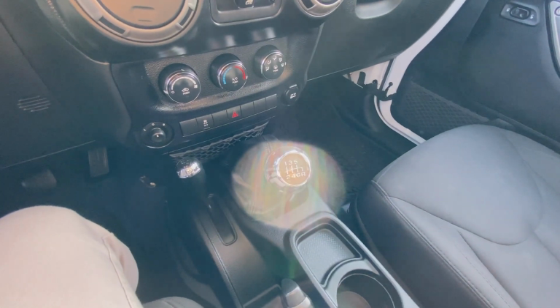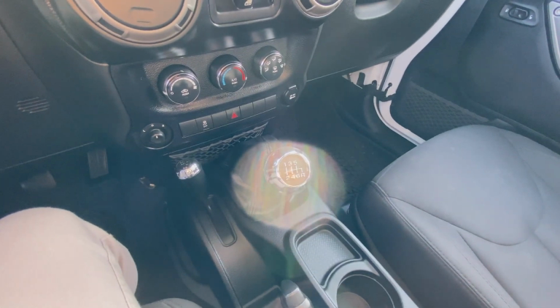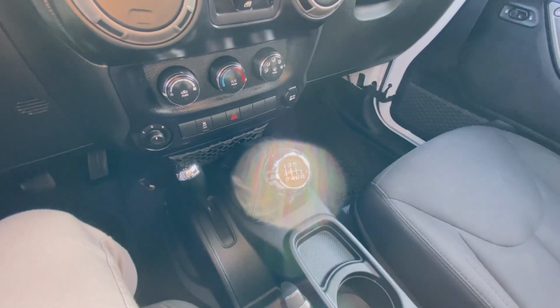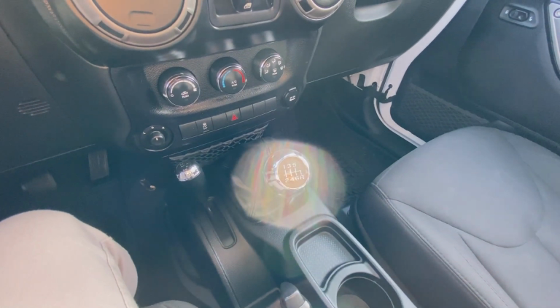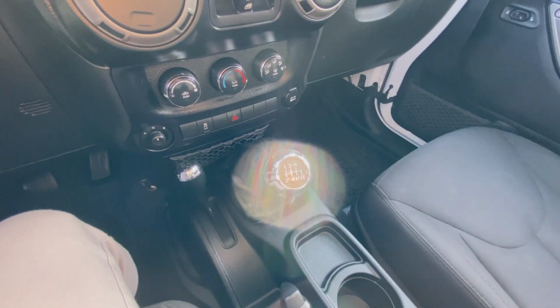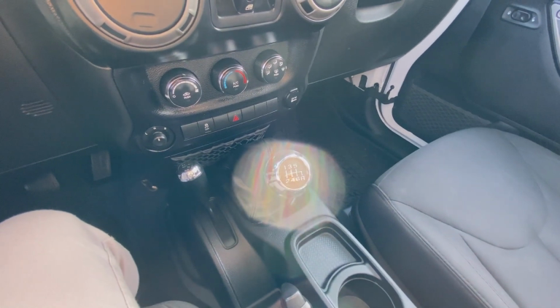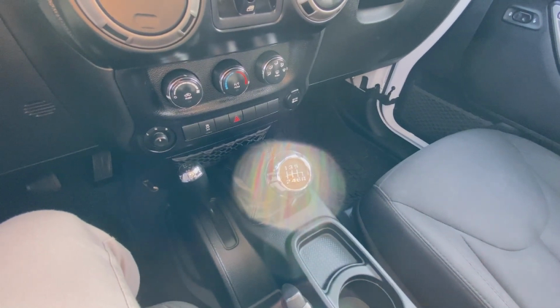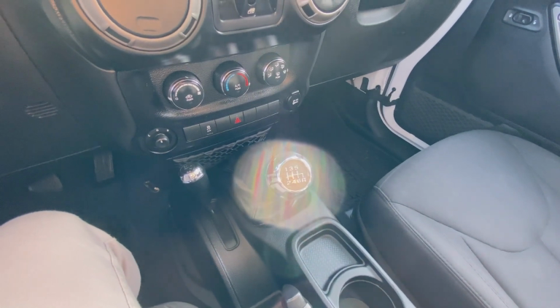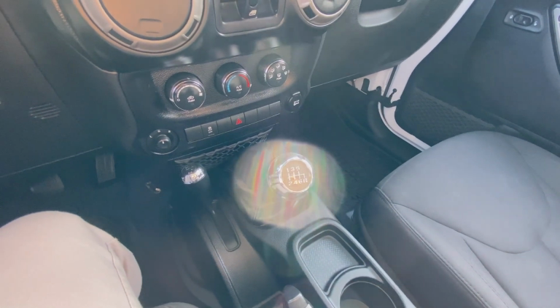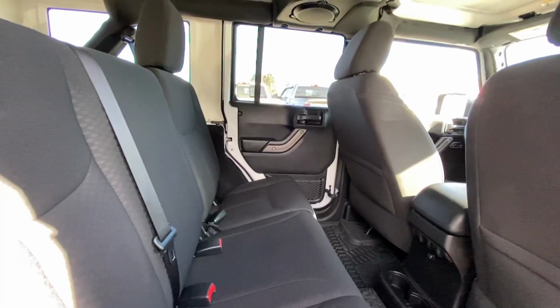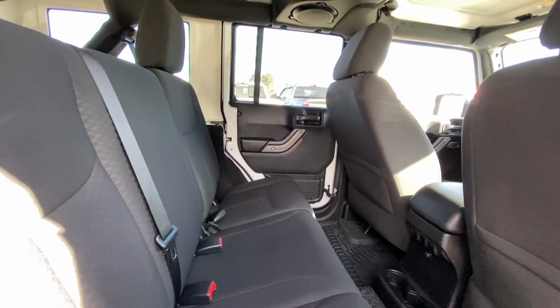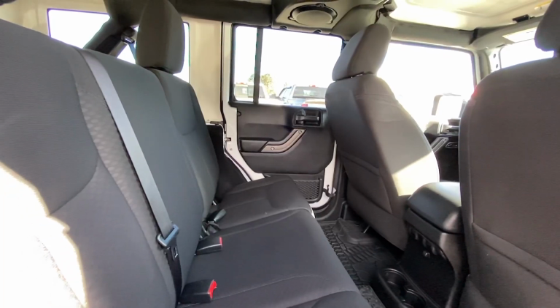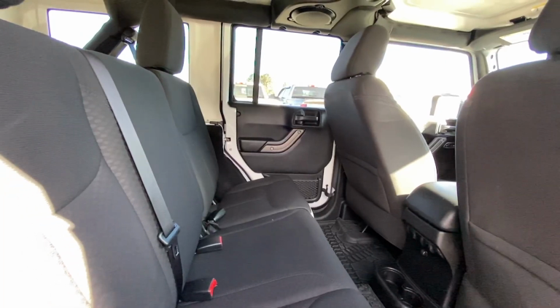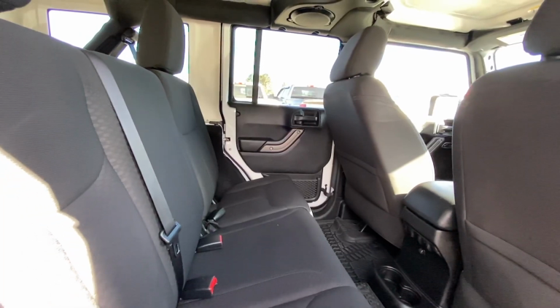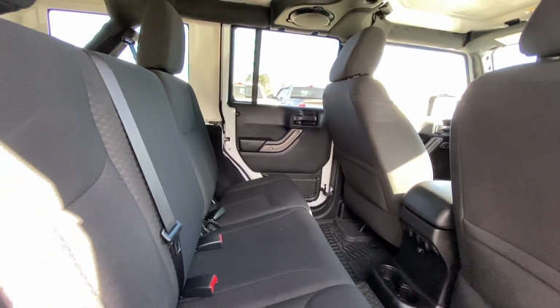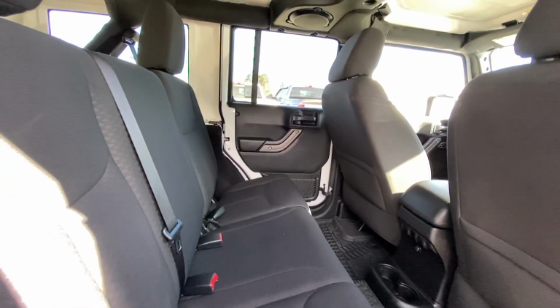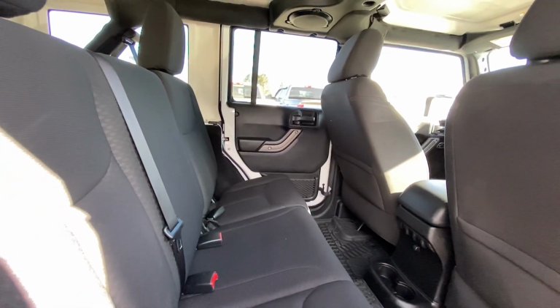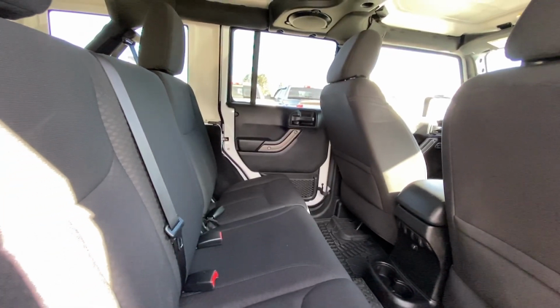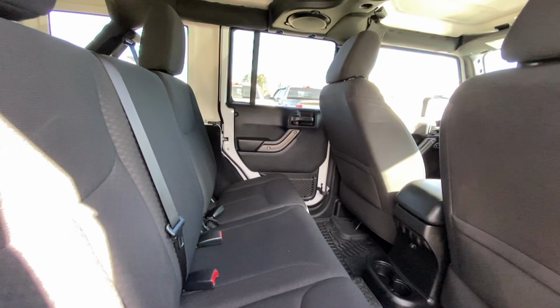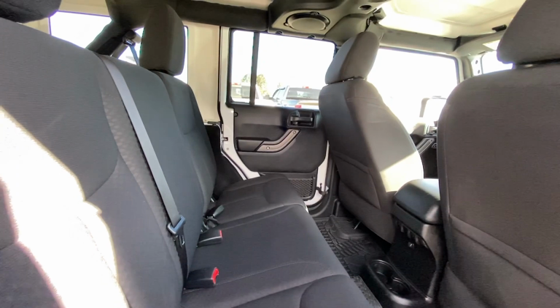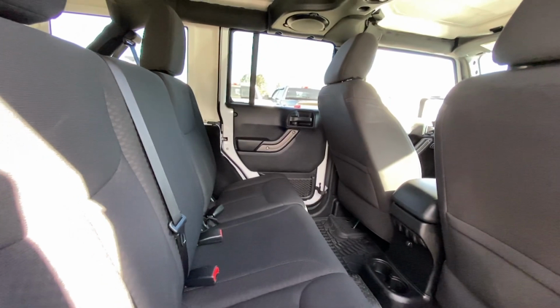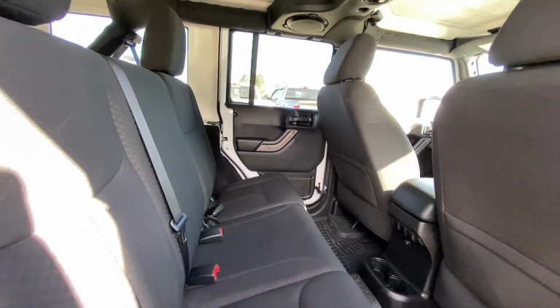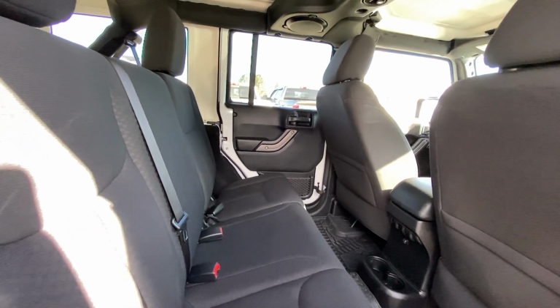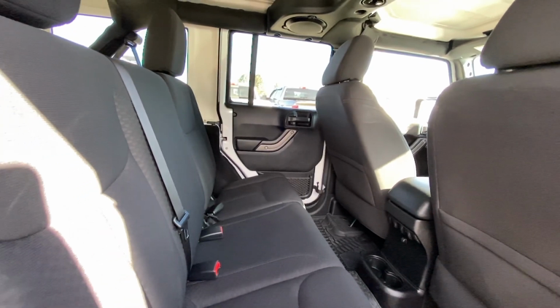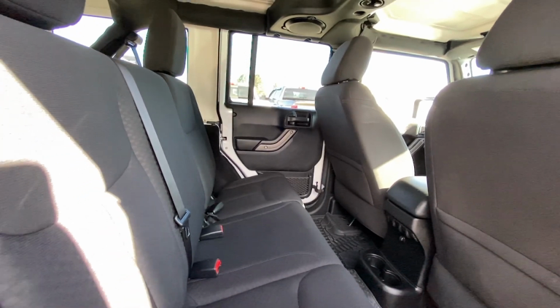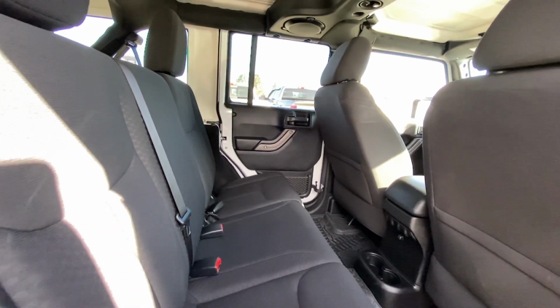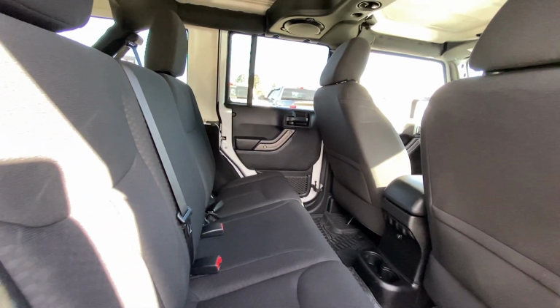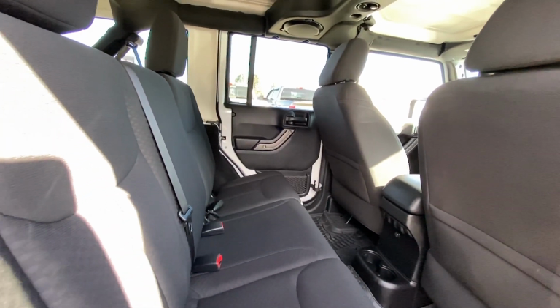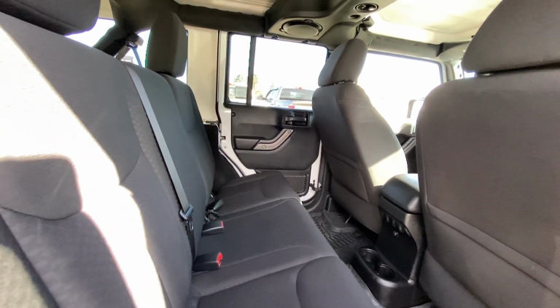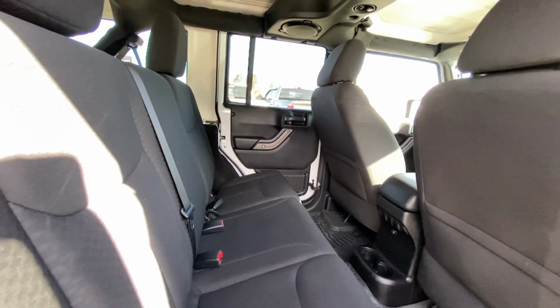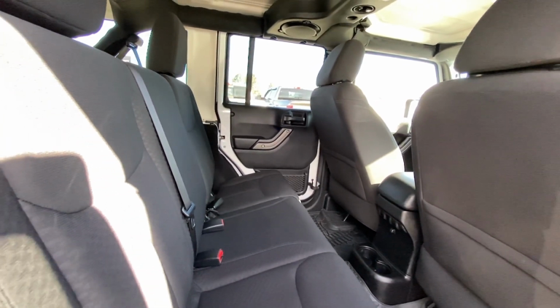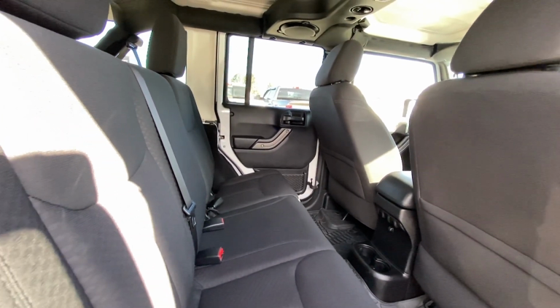Taking a look at the back row, you do get three-passenger seating in the back, giving you a total of five seats.